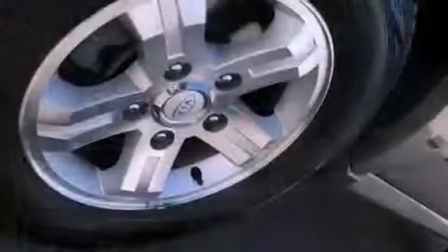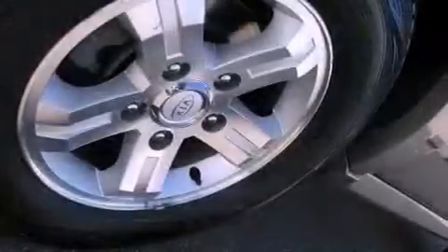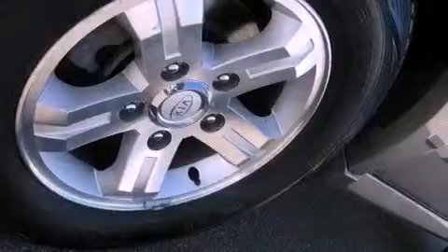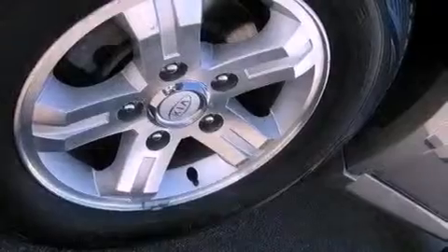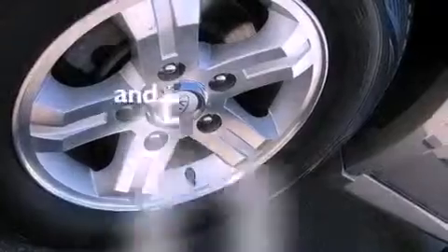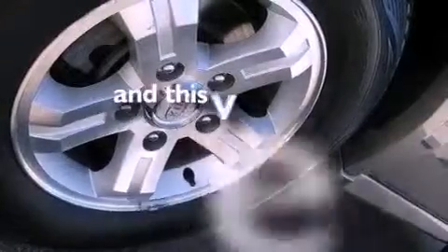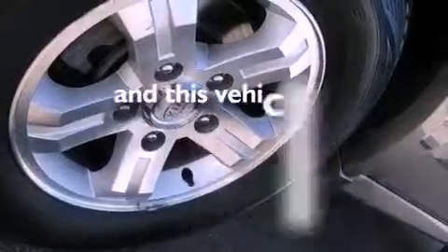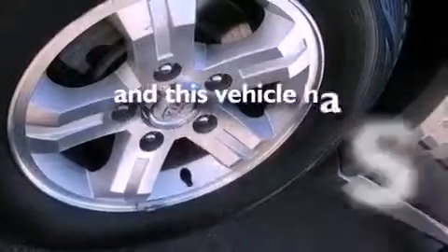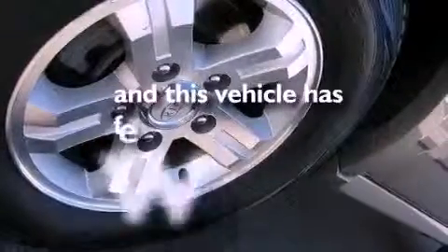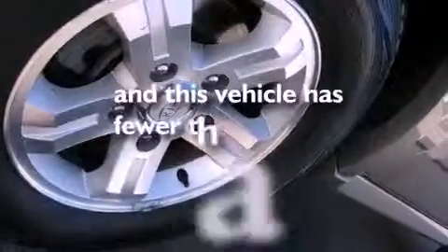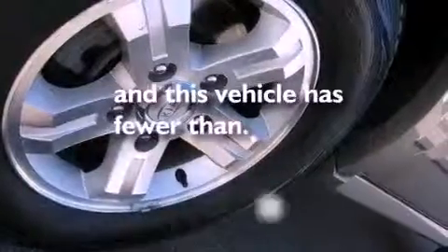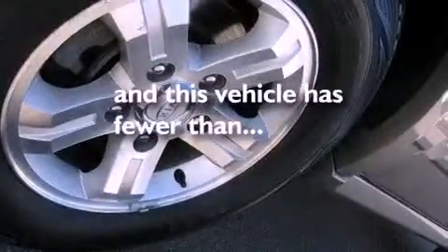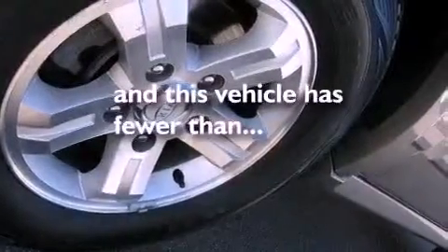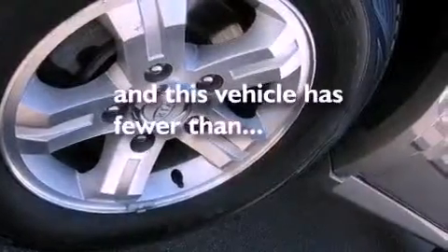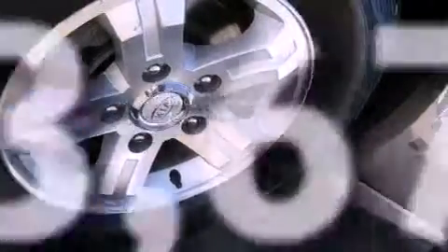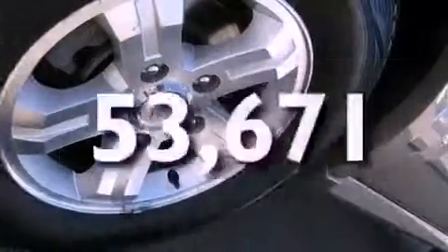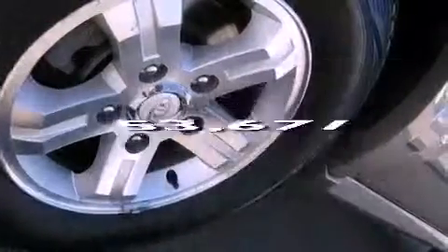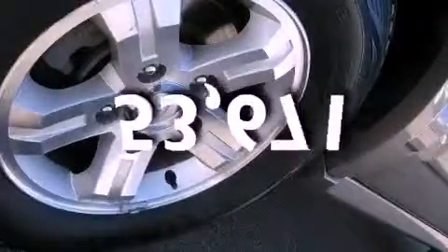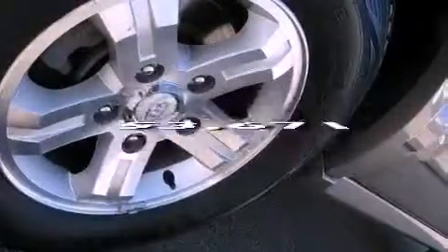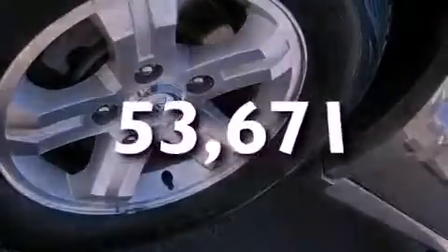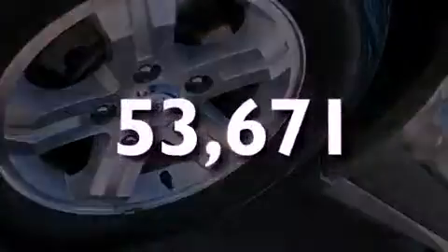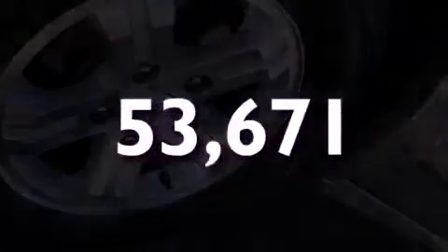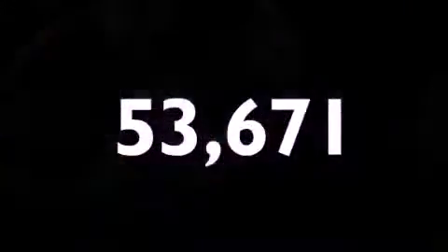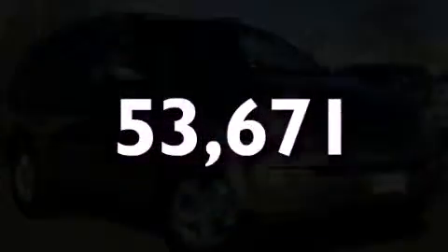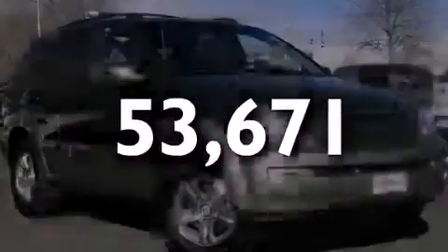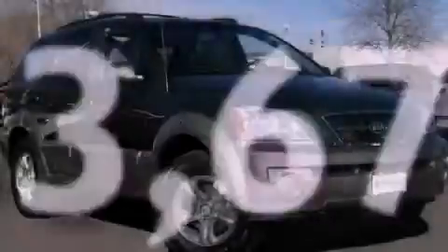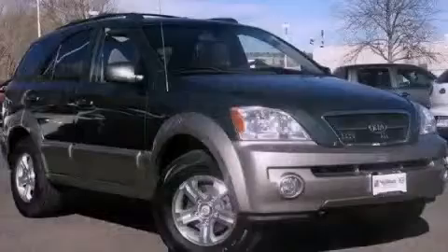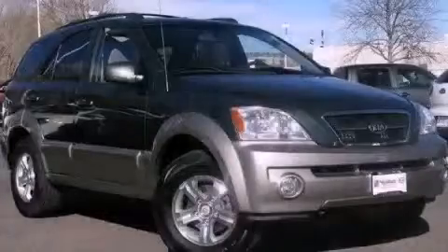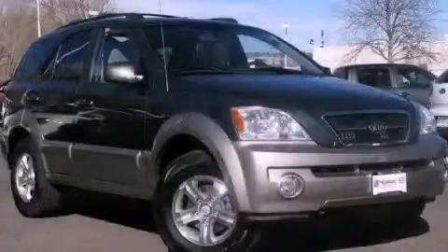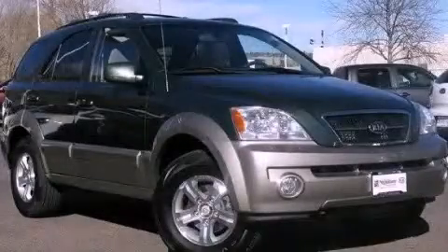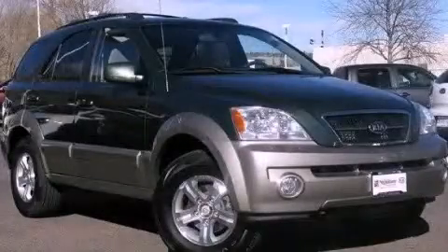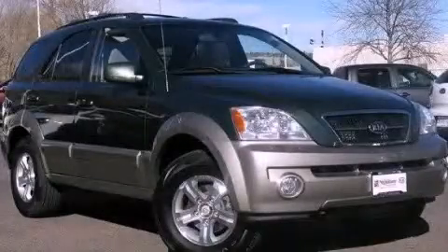This vehicle has fewer than 54,000 miles on the odometer. Contact us today to arrange your test drive.